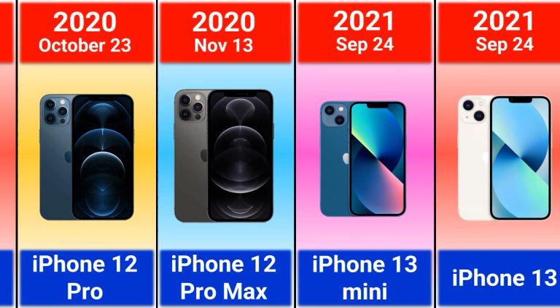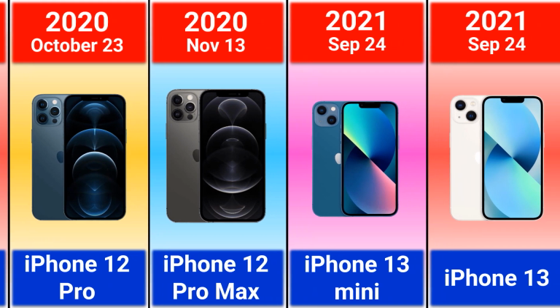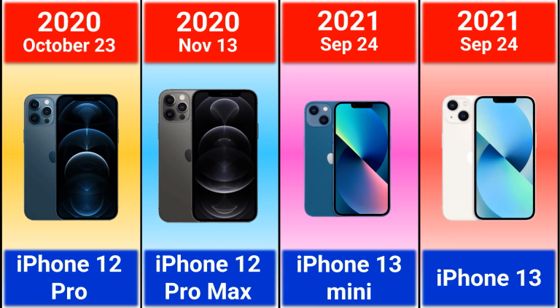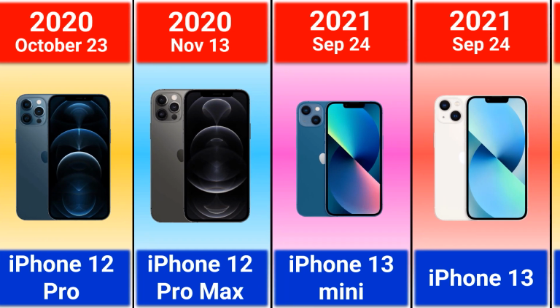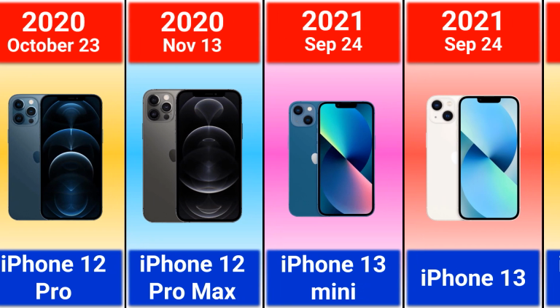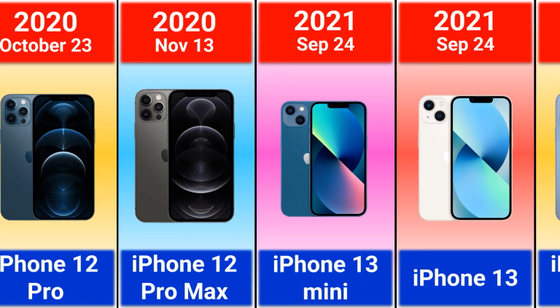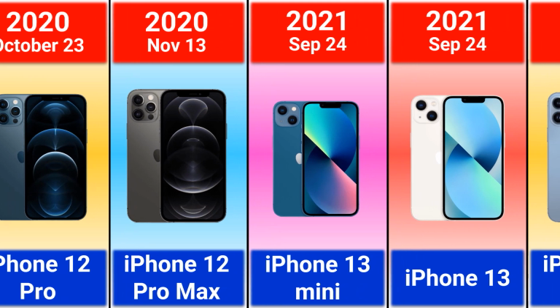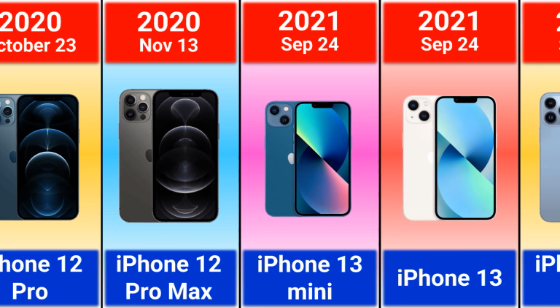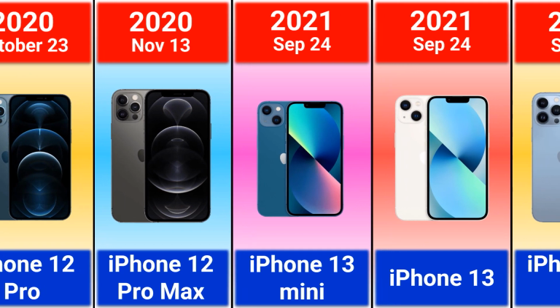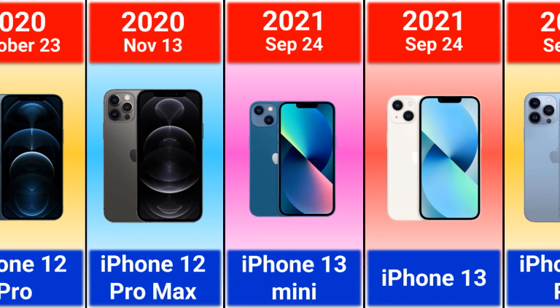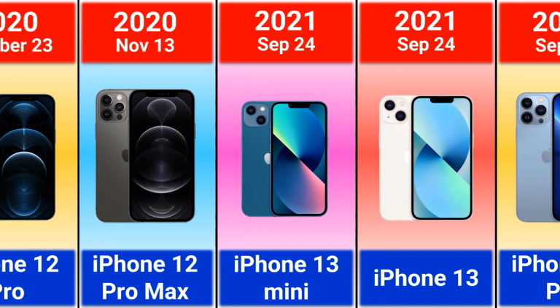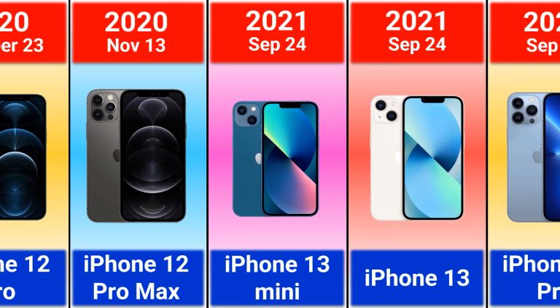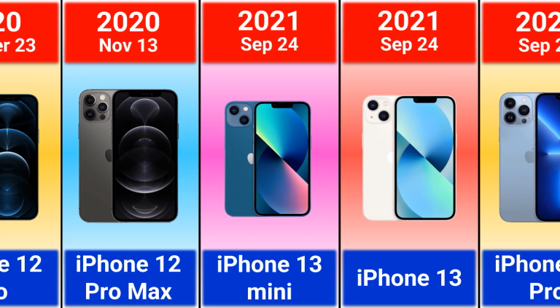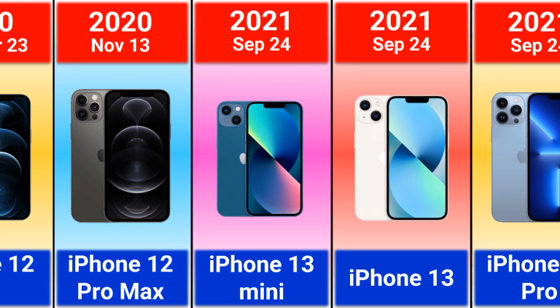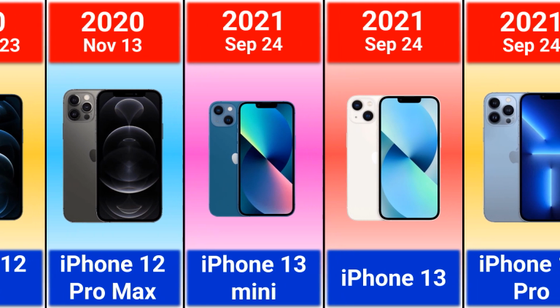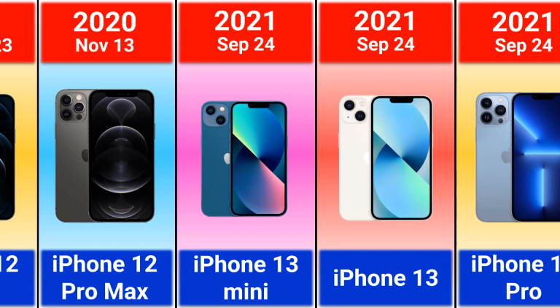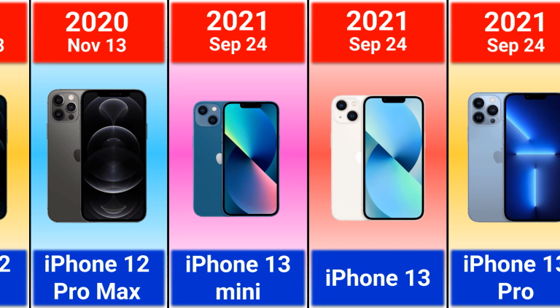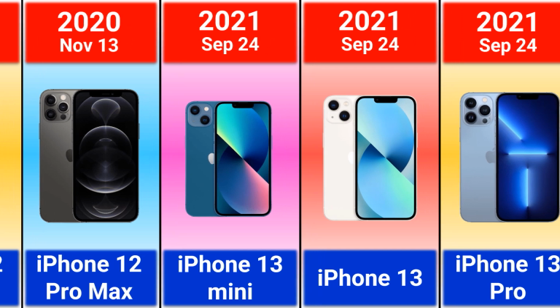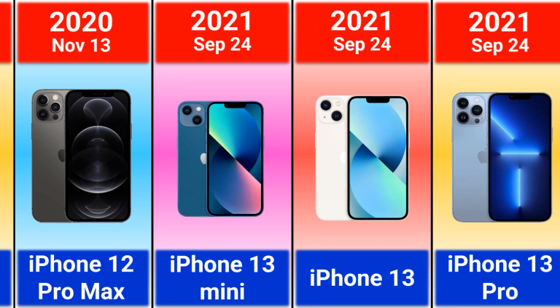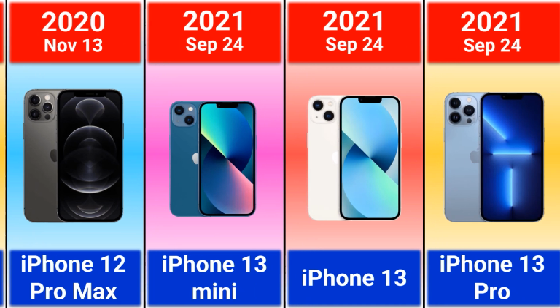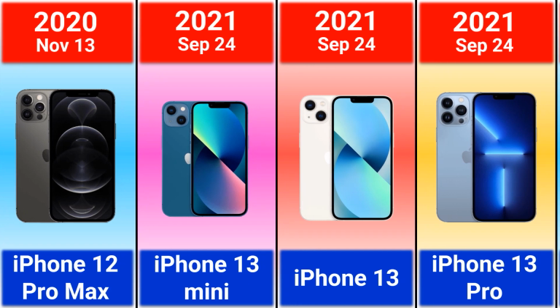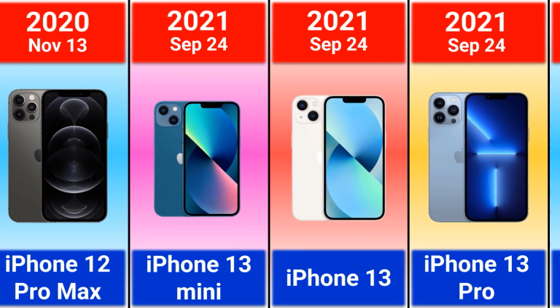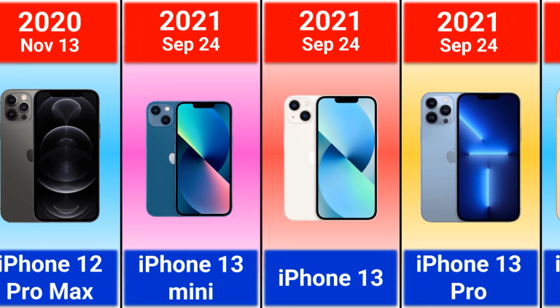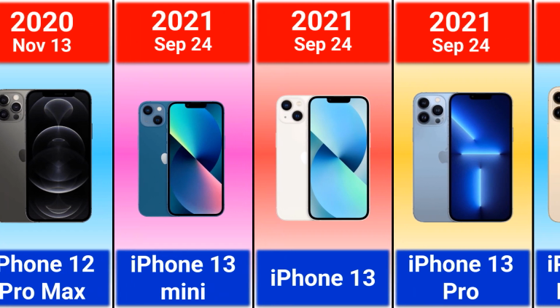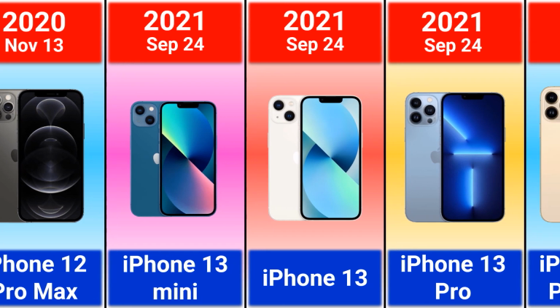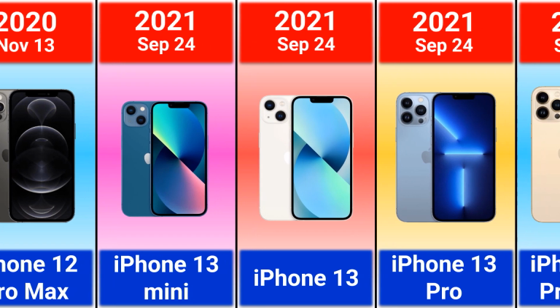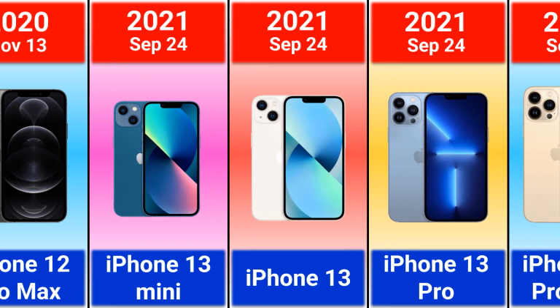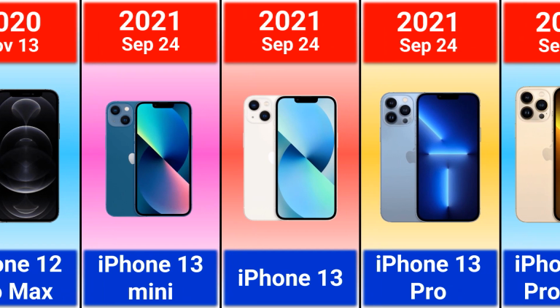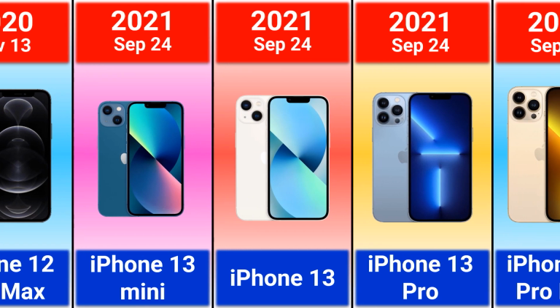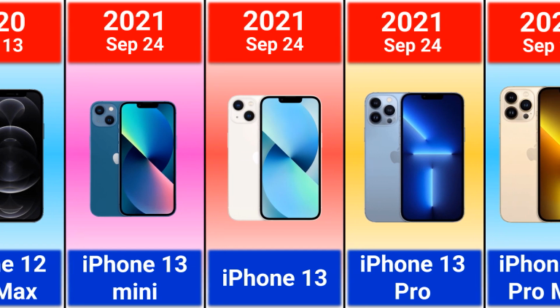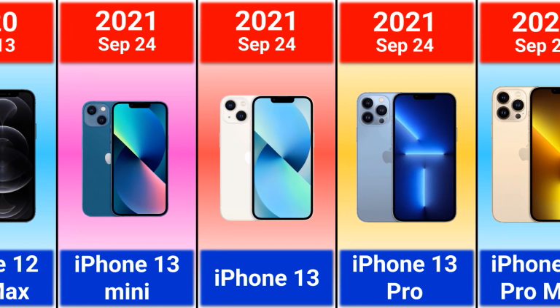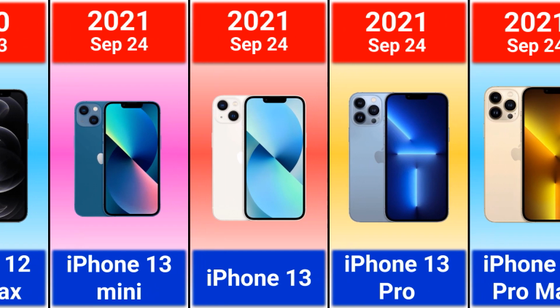2021 iPhone 13 mini, iPhone 13, 13 Pro and 13 Pro Max.